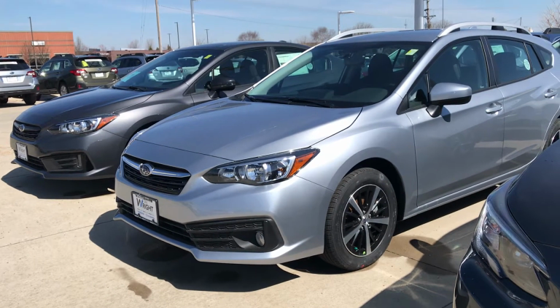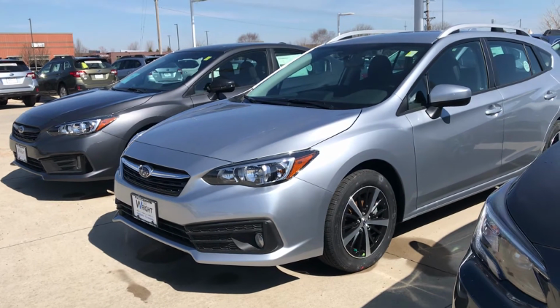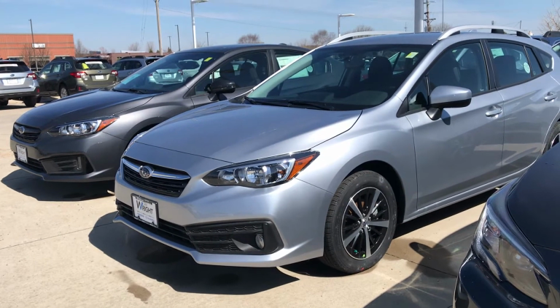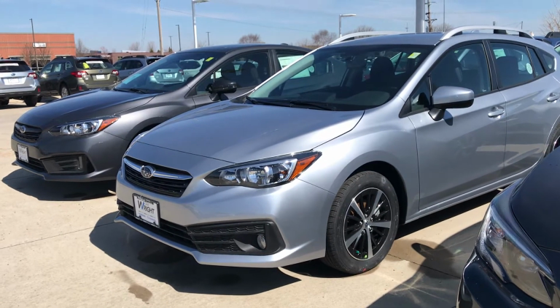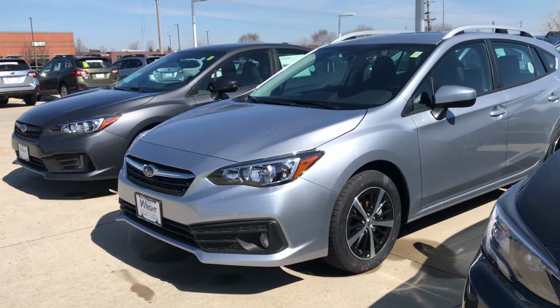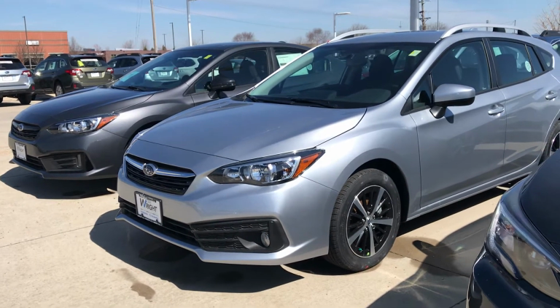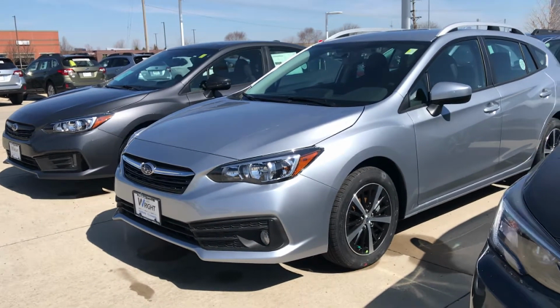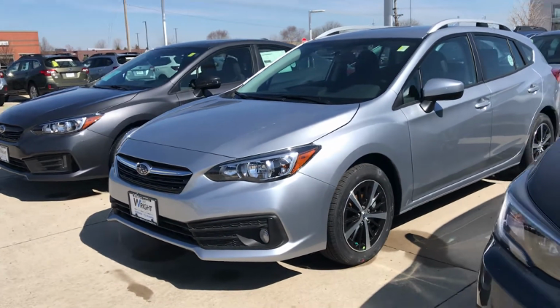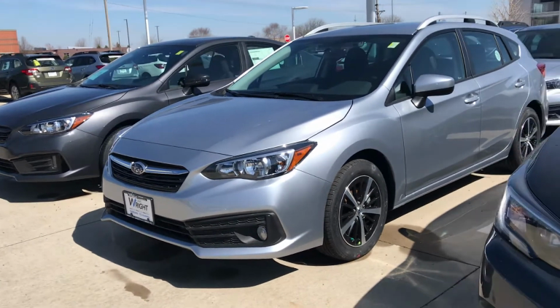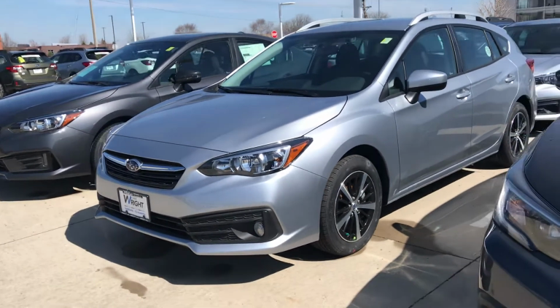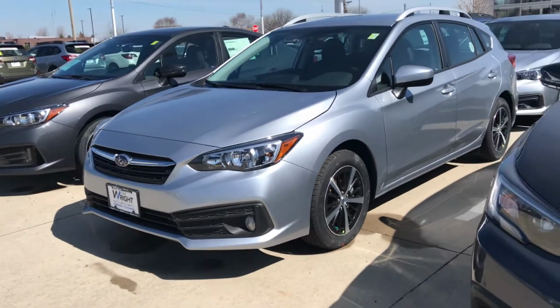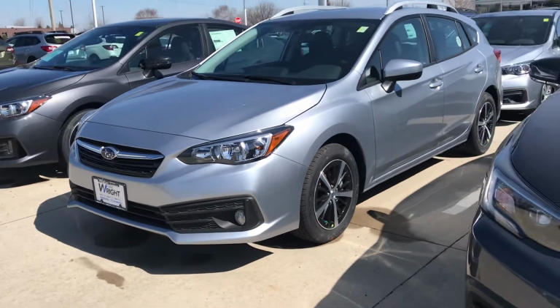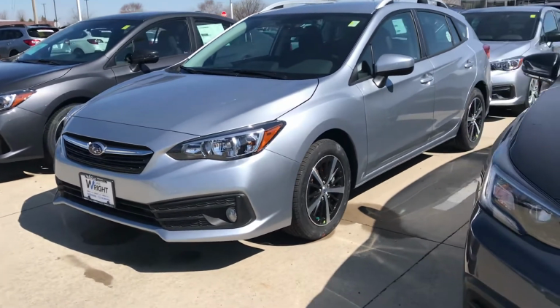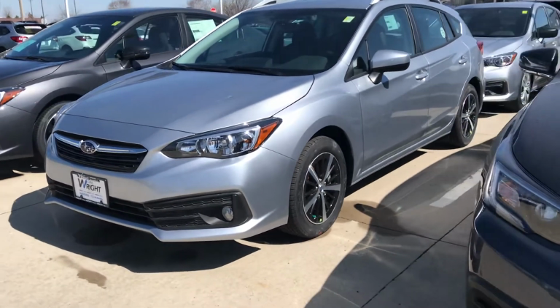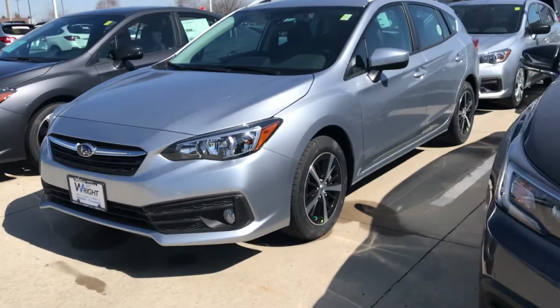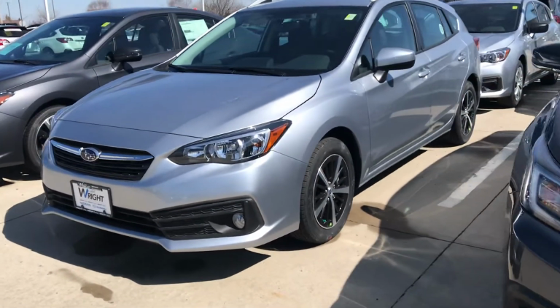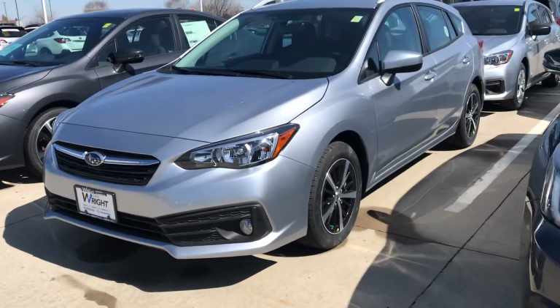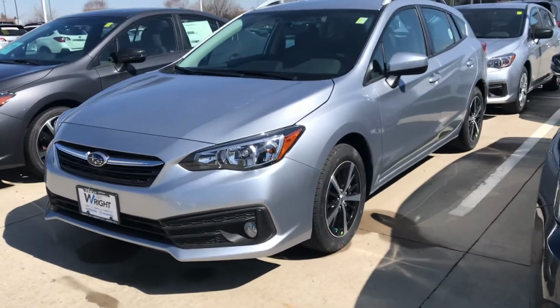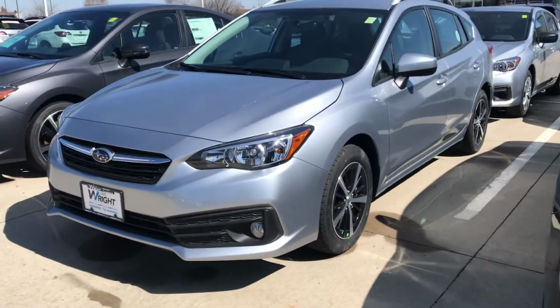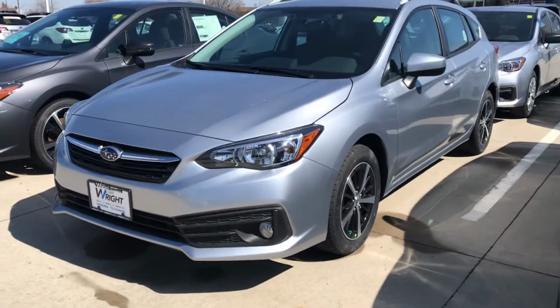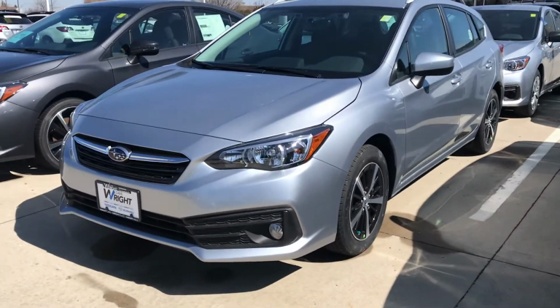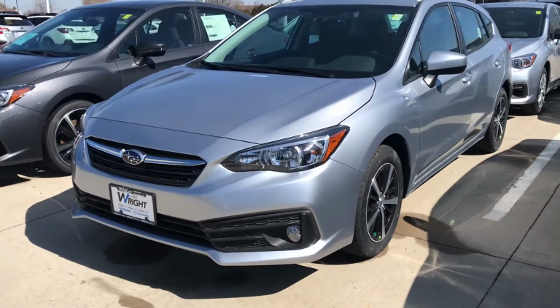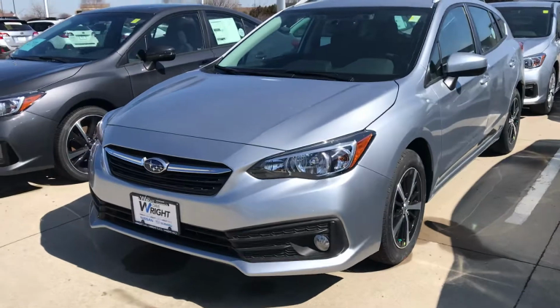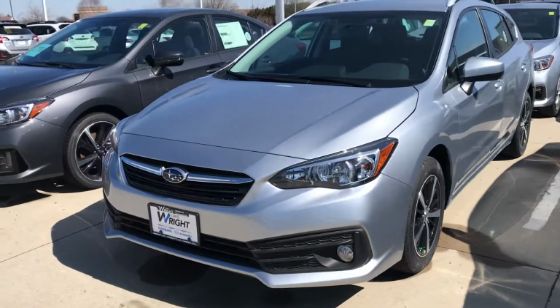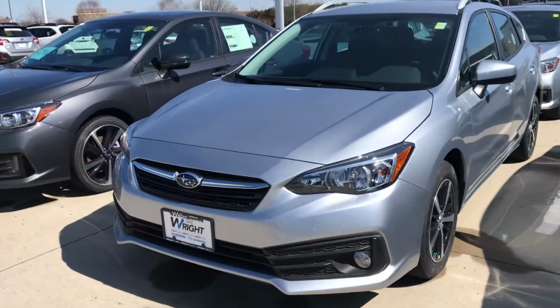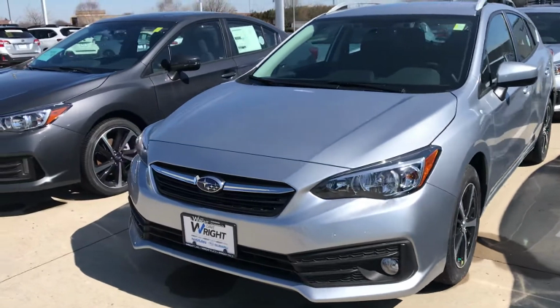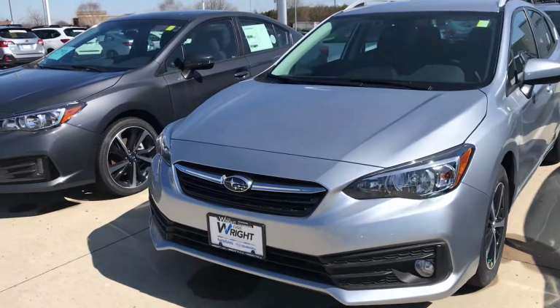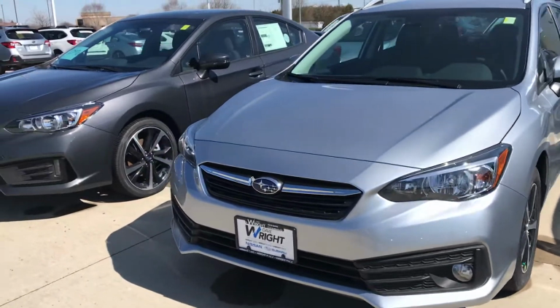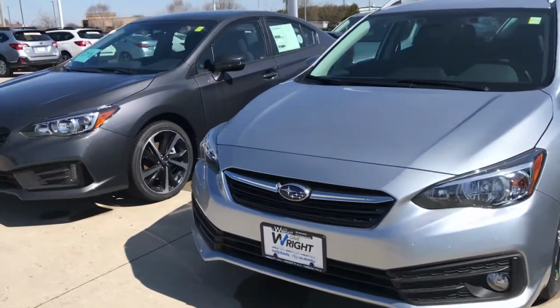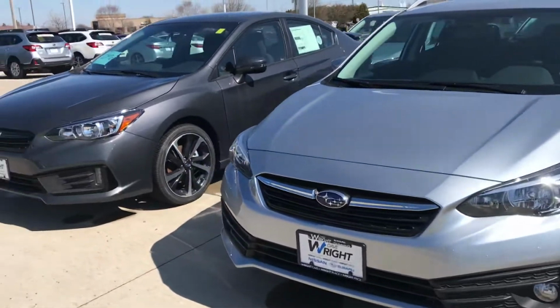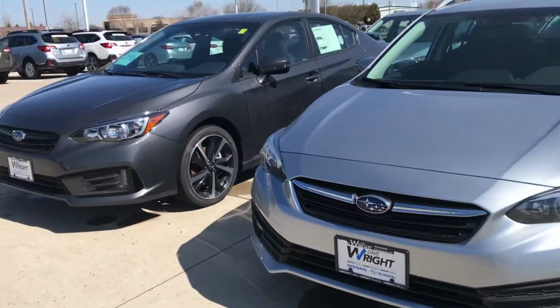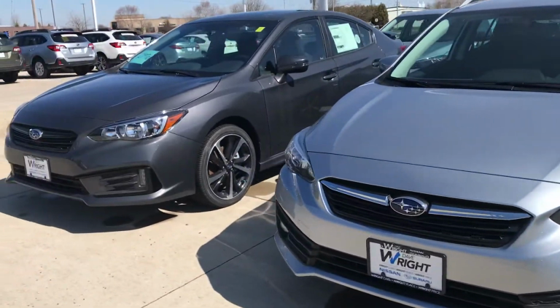Hey Linda, it's Nikki here at Dave Wright Nissan Subaru. I just wanted to show you a couple of Imprezas I have on the lot here.